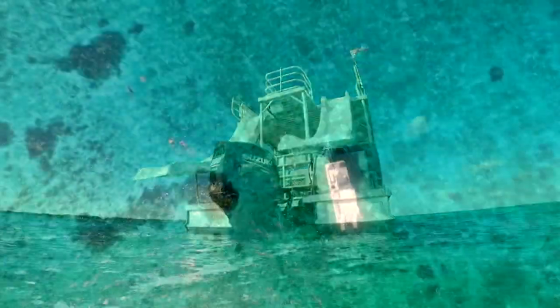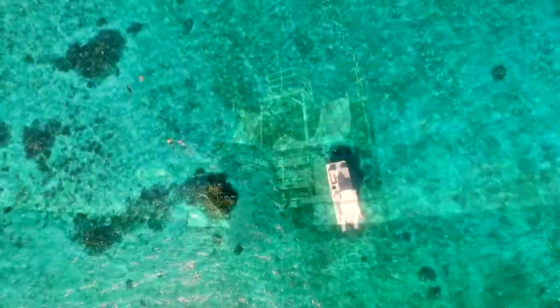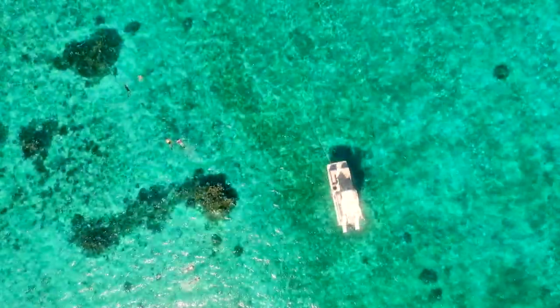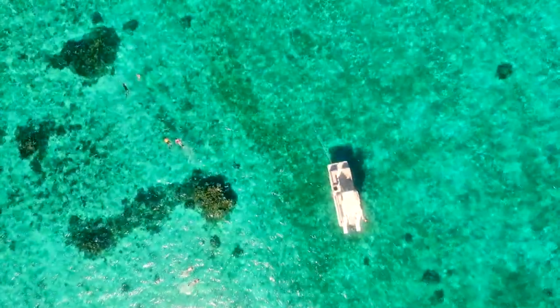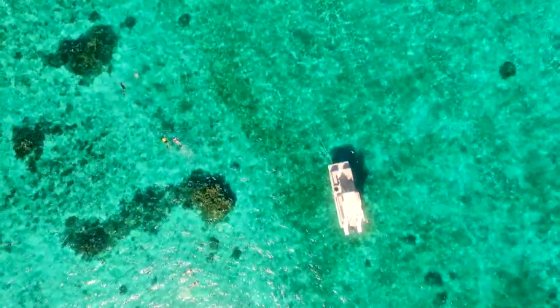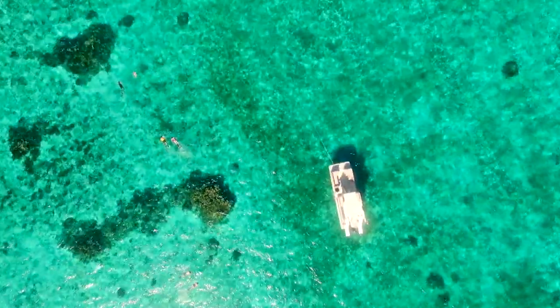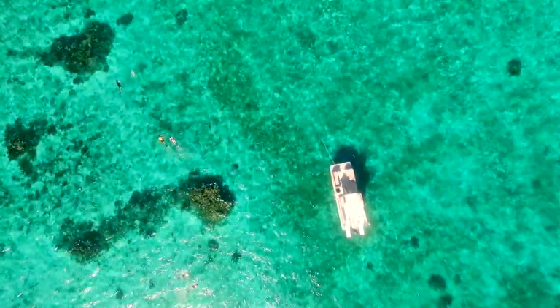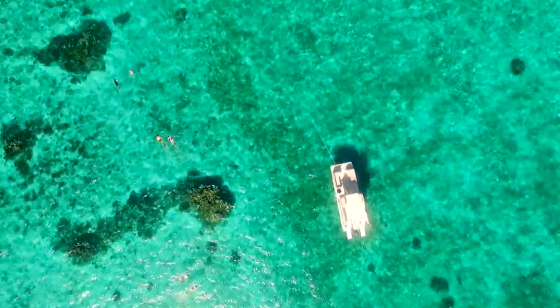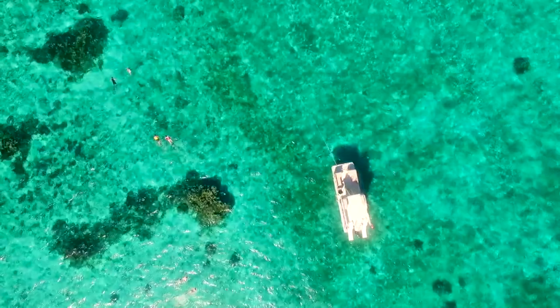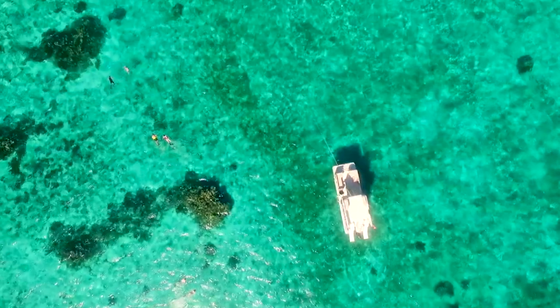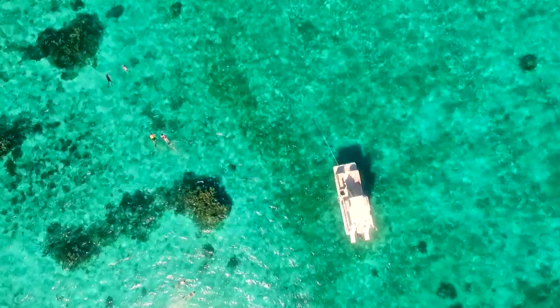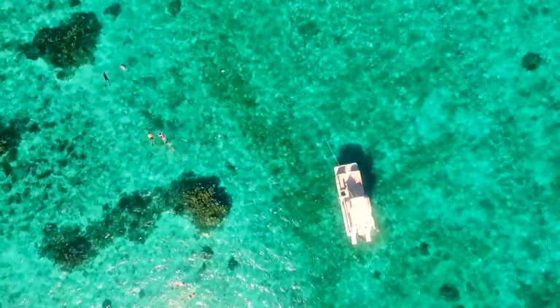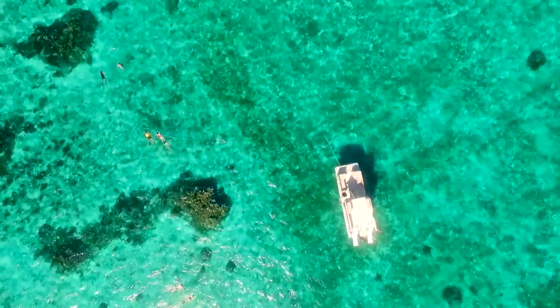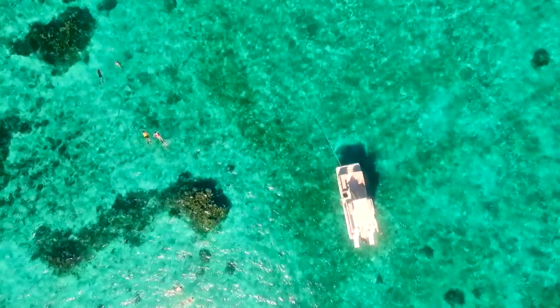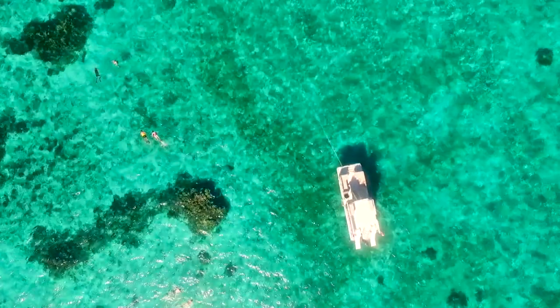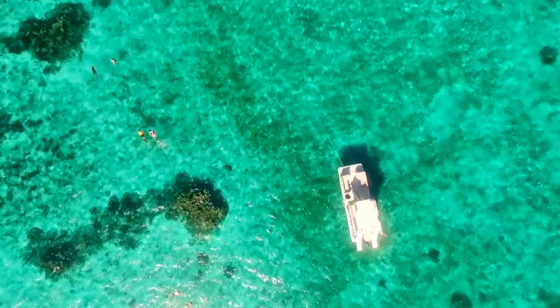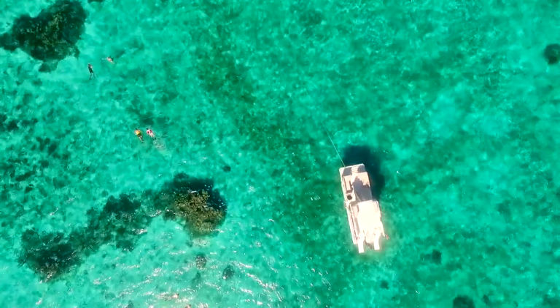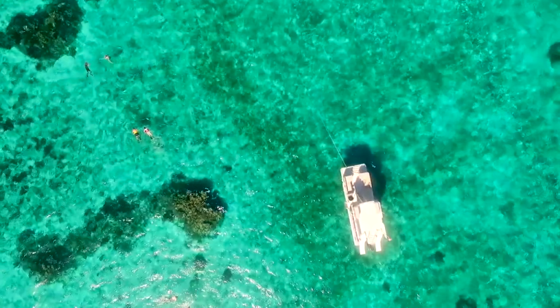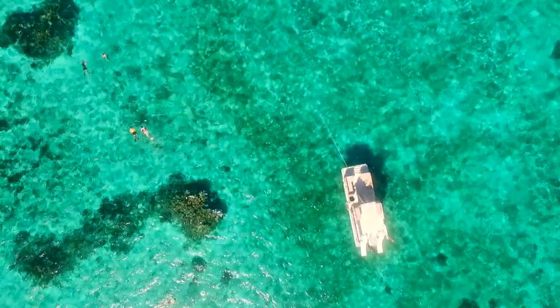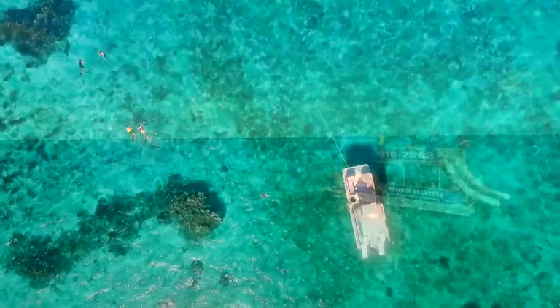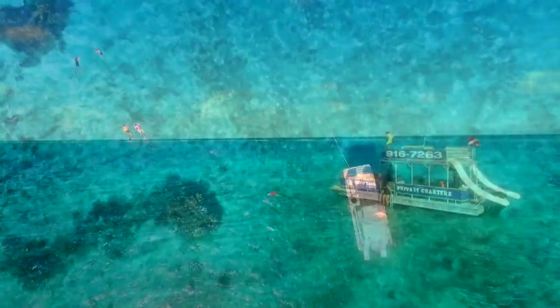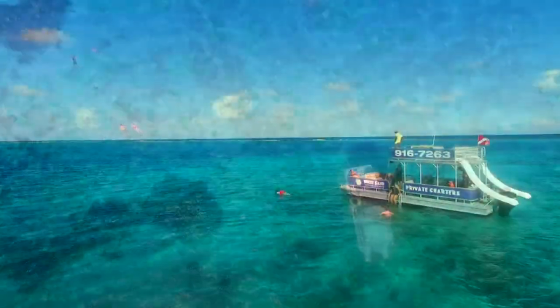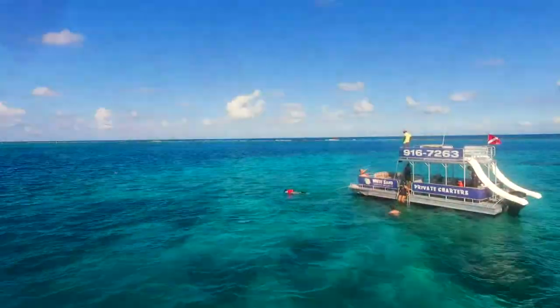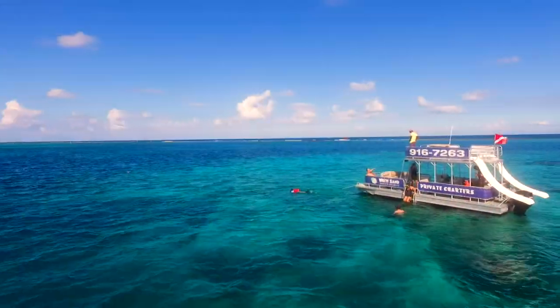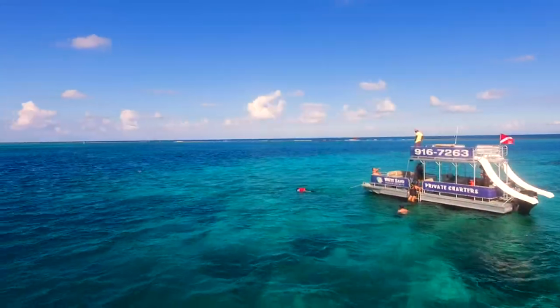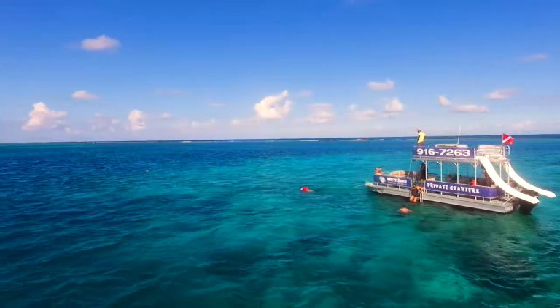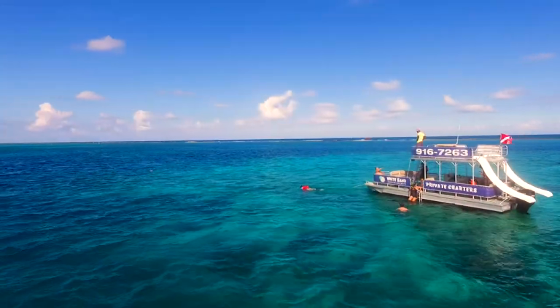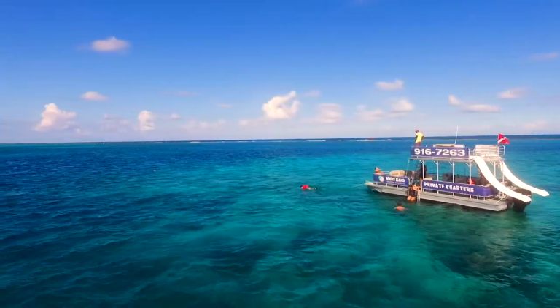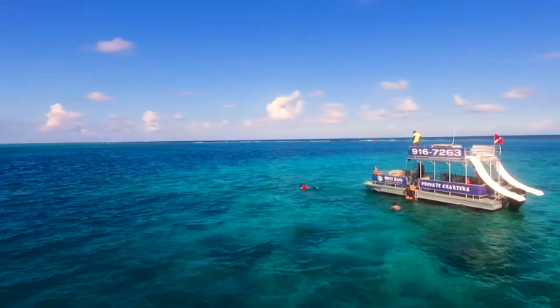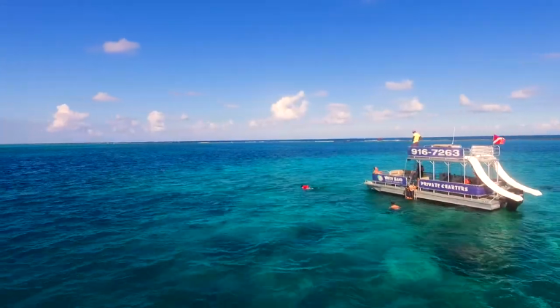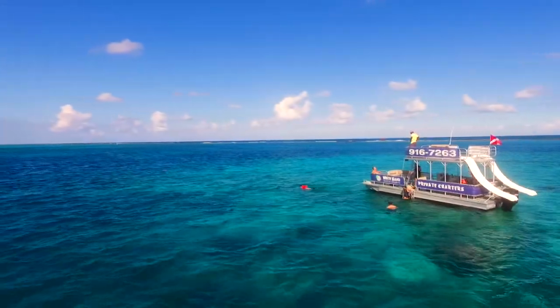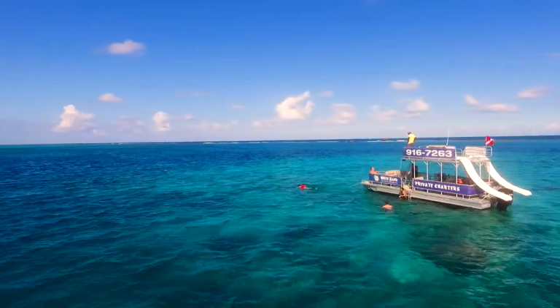Tours start at $59 US per person for a two and a half hour excursion, but if you have a group, why not charter the whole boat to yourselves?